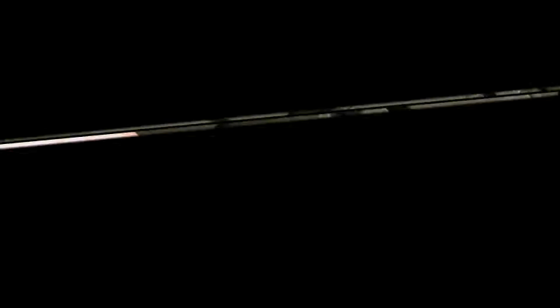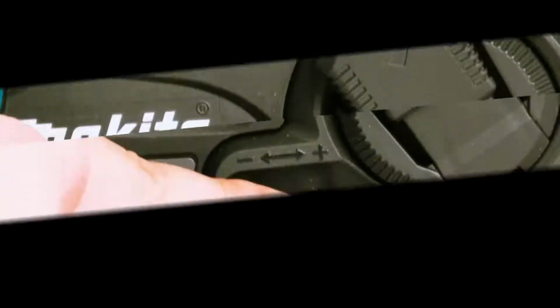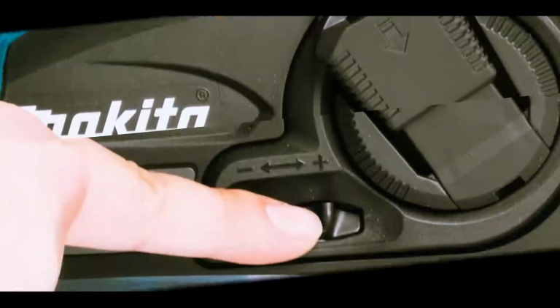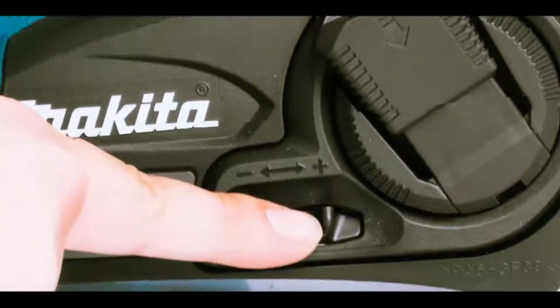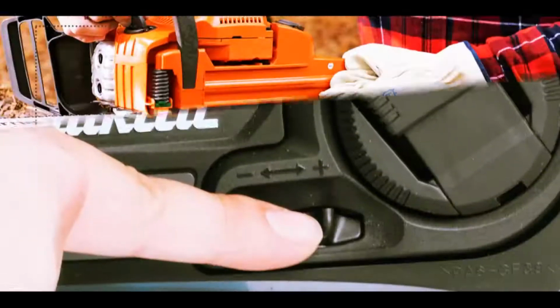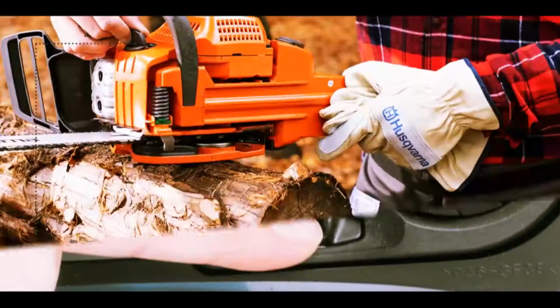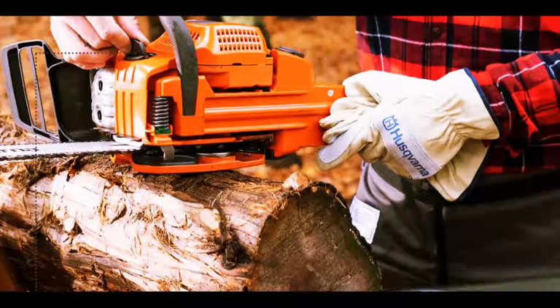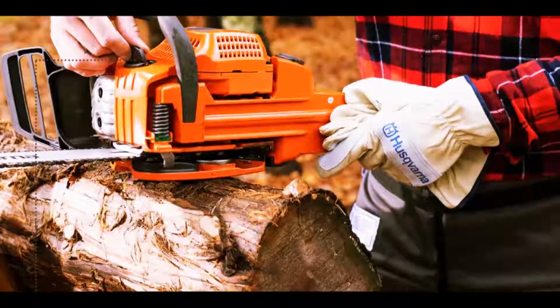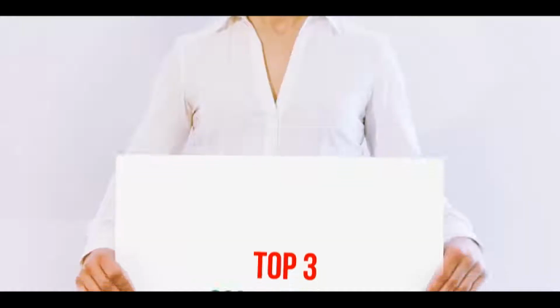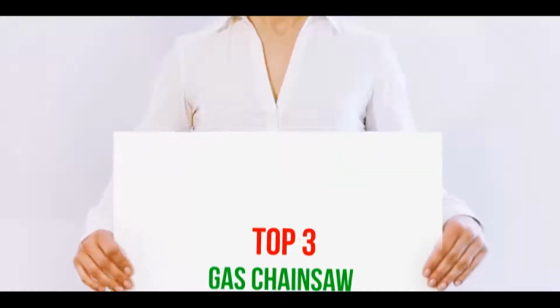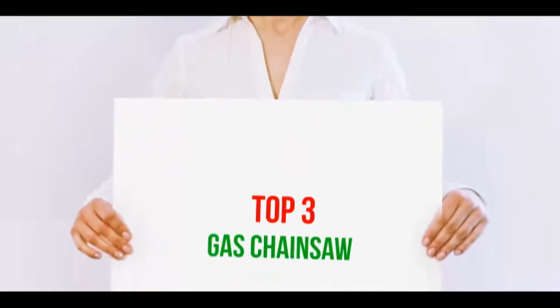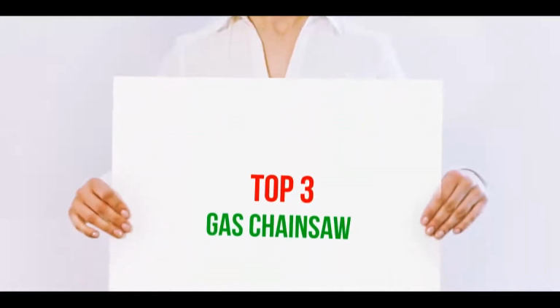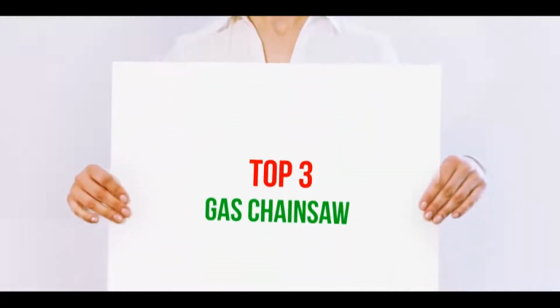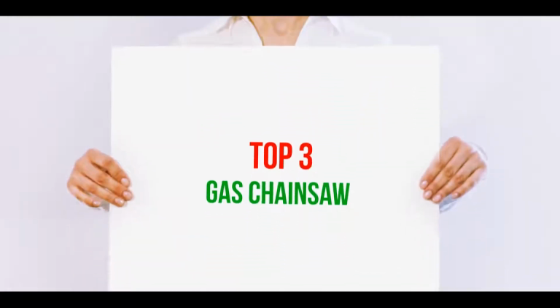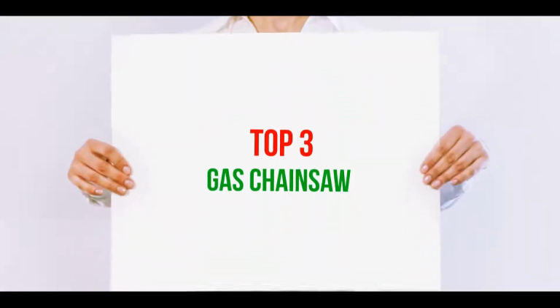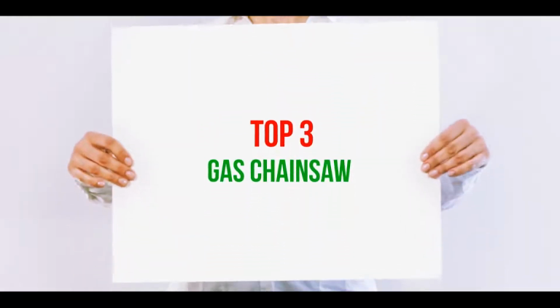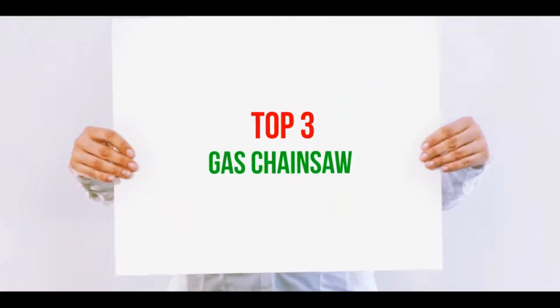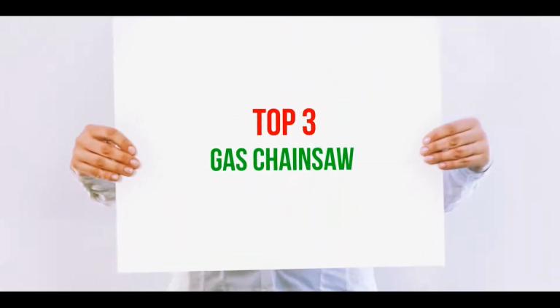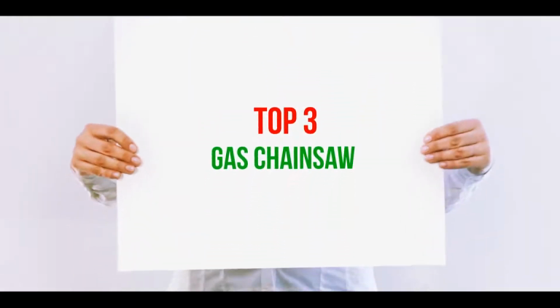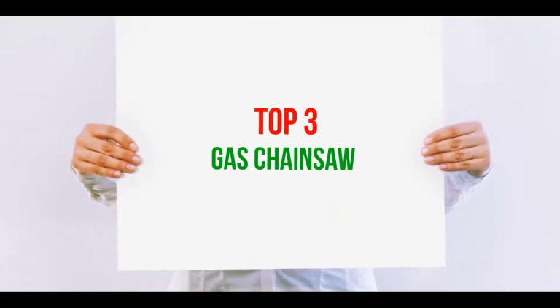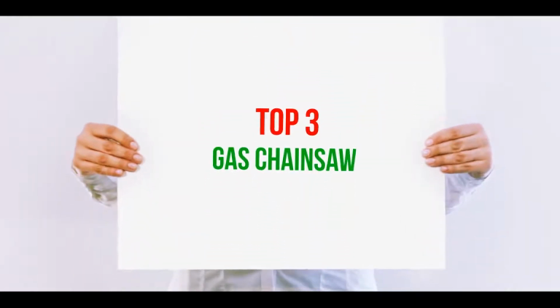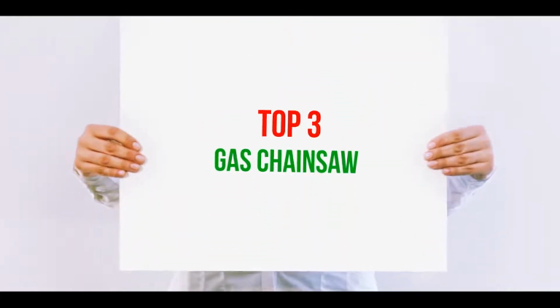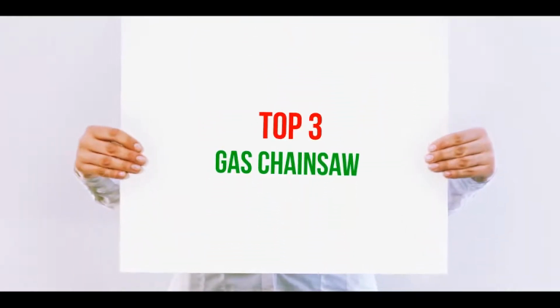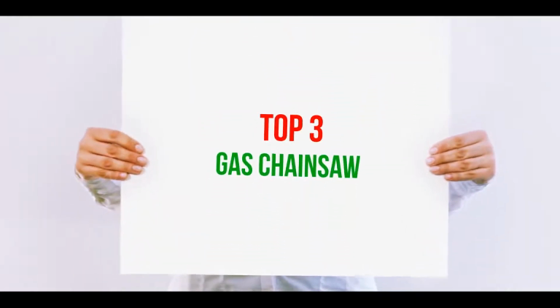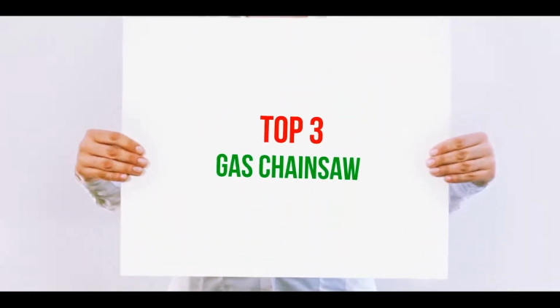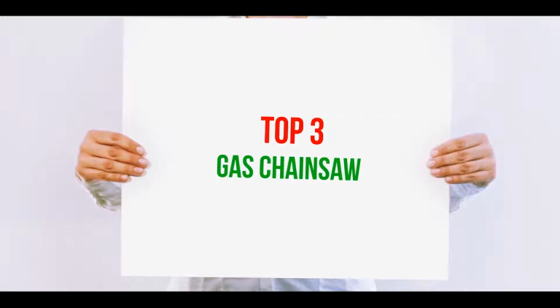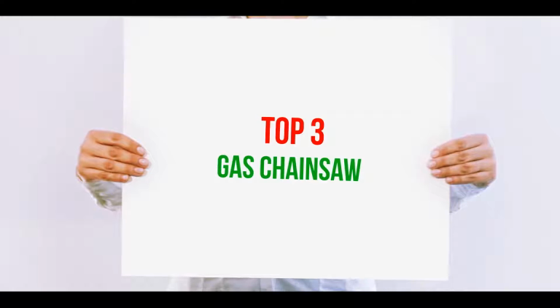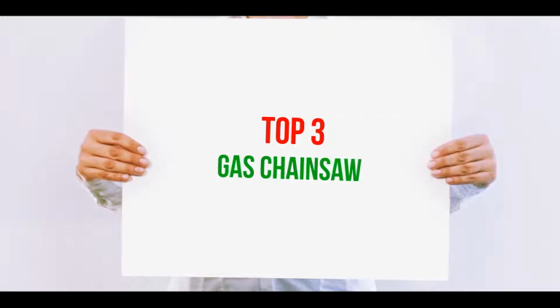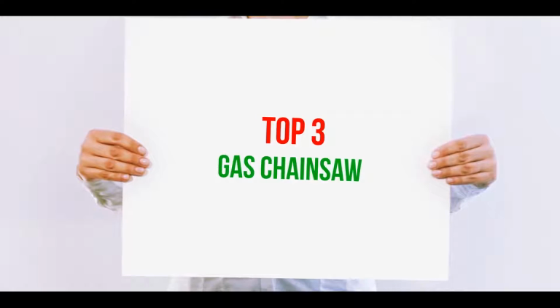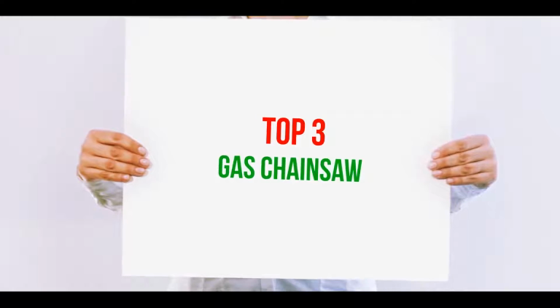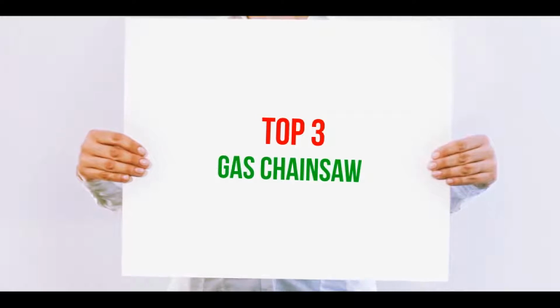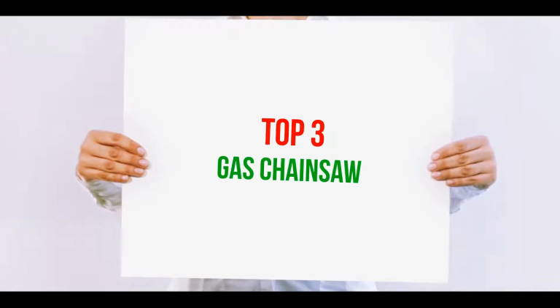Hi guys, welcome back to my channel. In today's video, we're going to check out the top 3 best gas chainsaws.